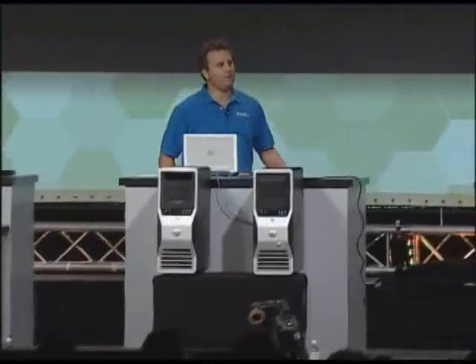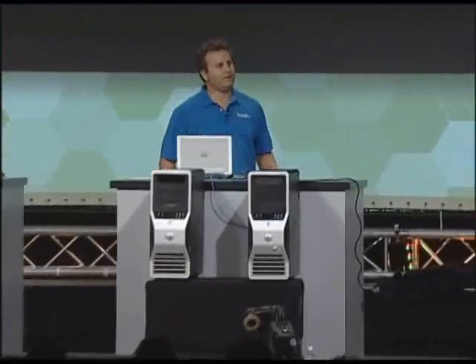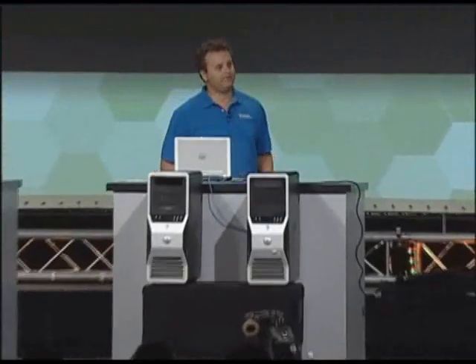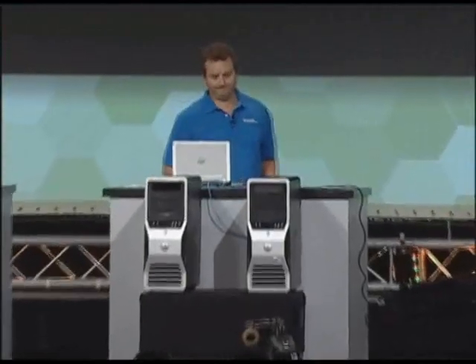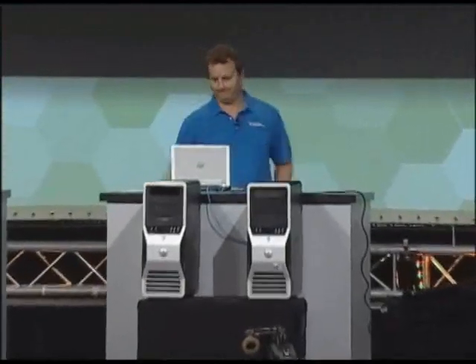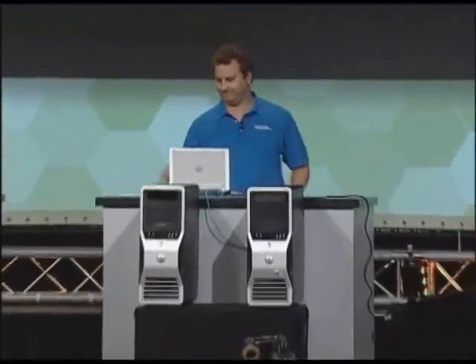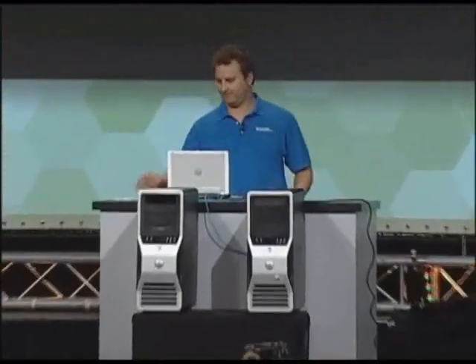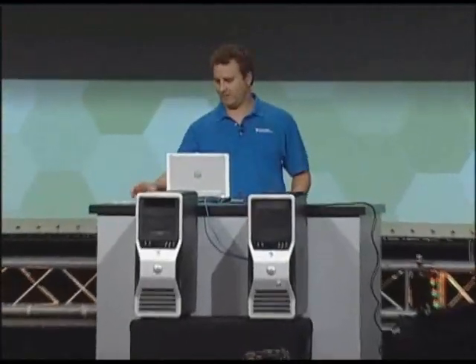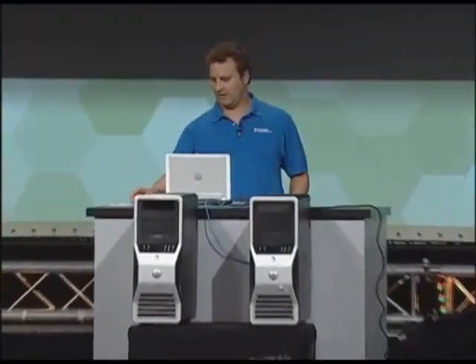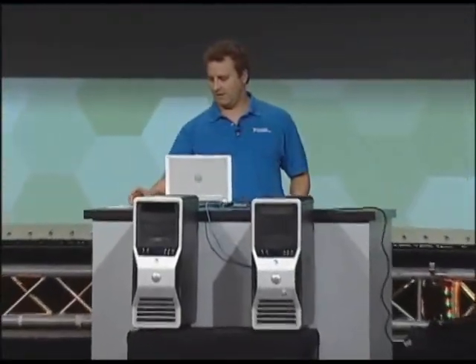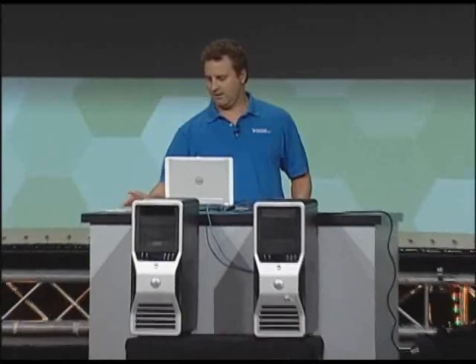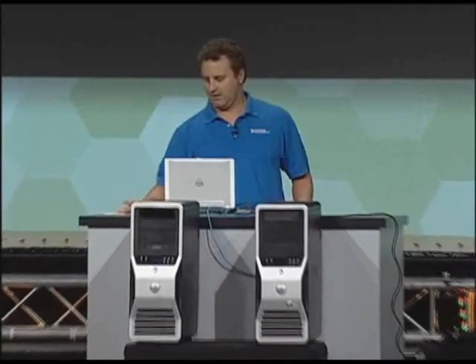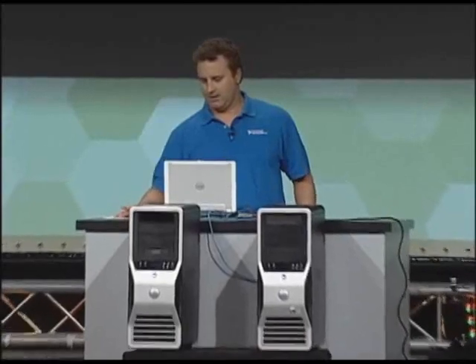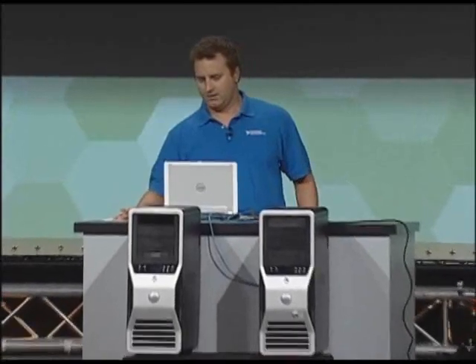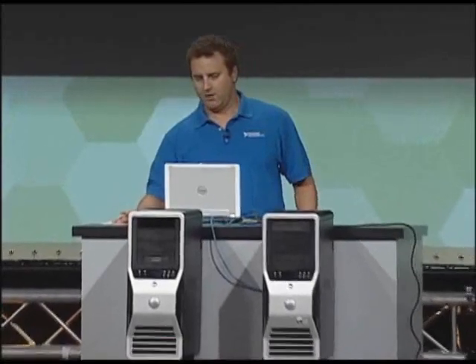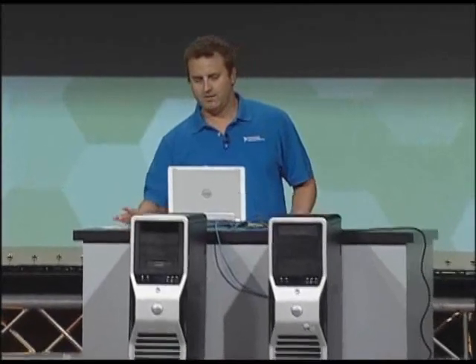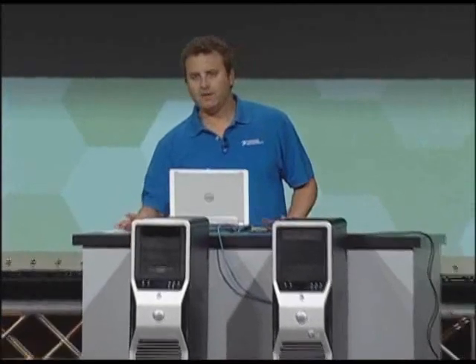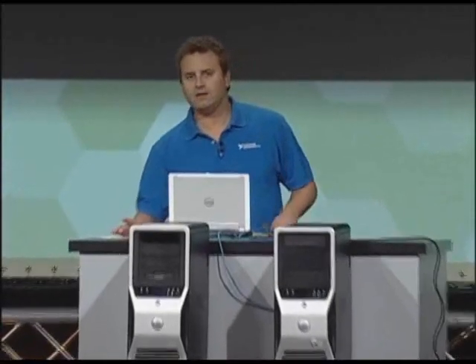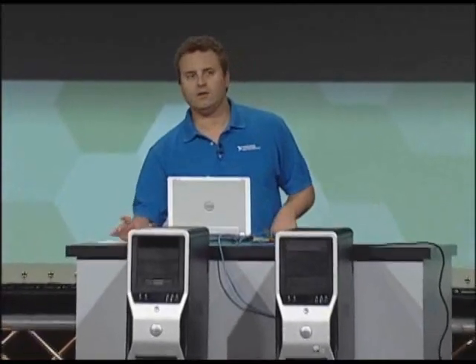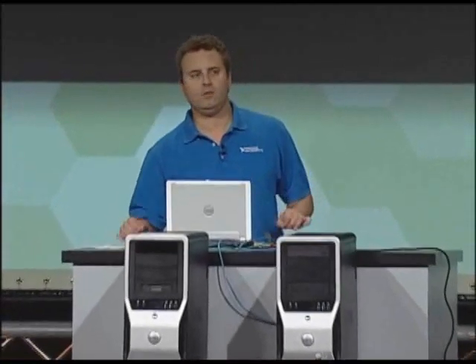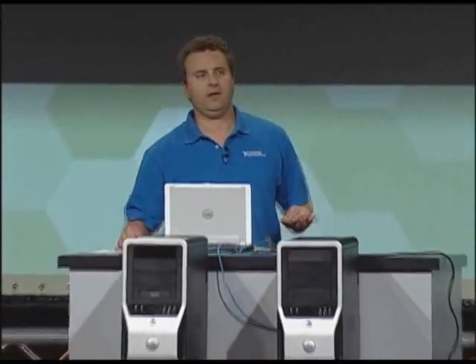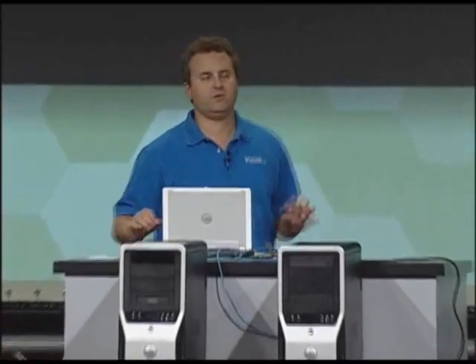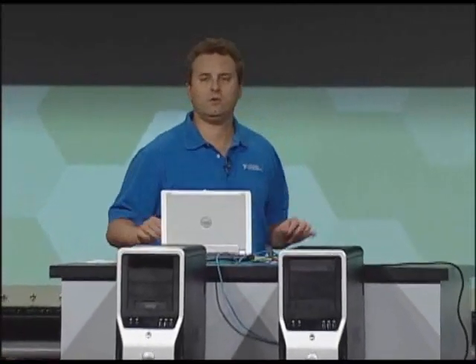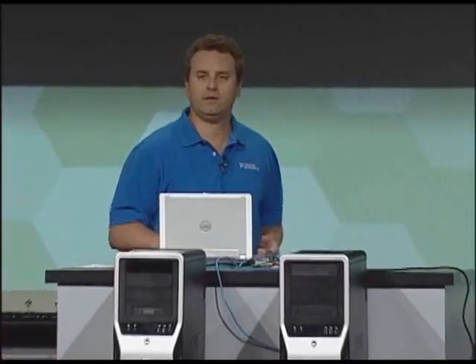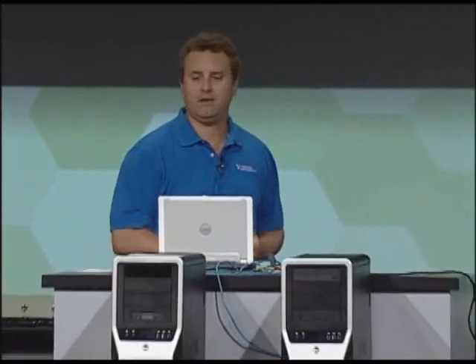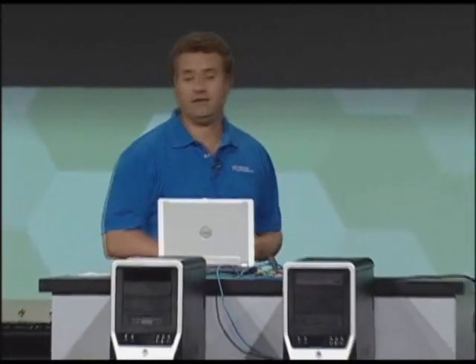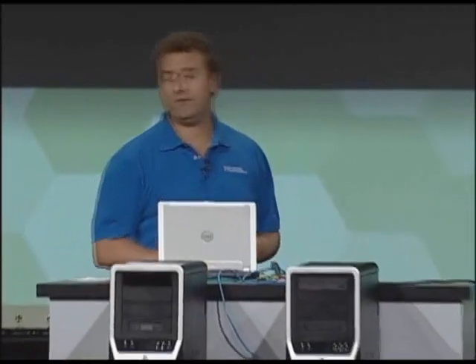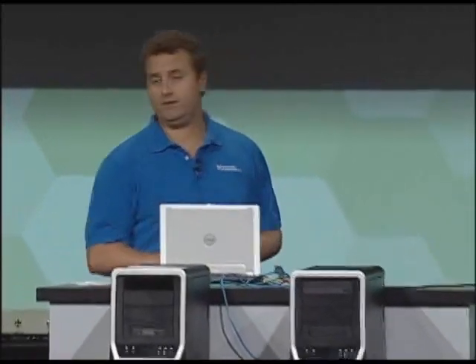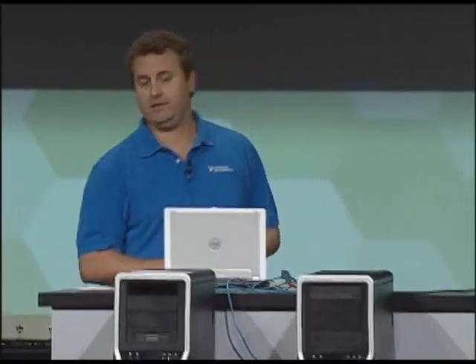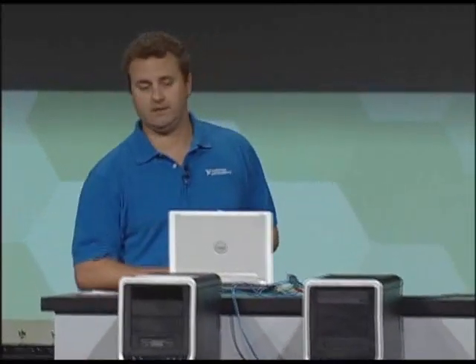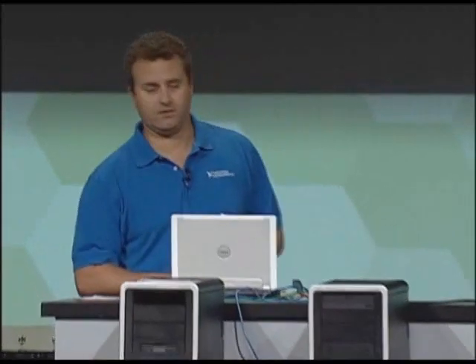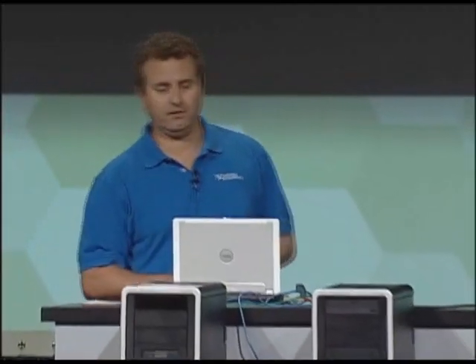So tell us the application that you've been working on. I'm here to tell you a story about LabVIEW and the Big Telescope.